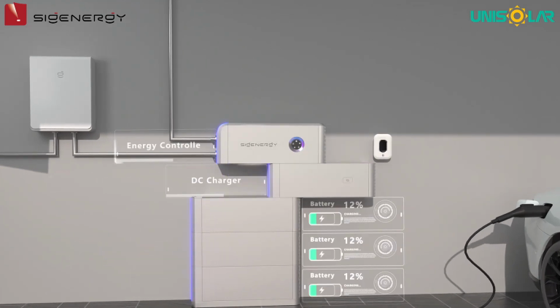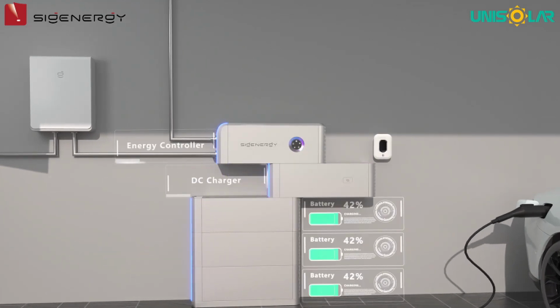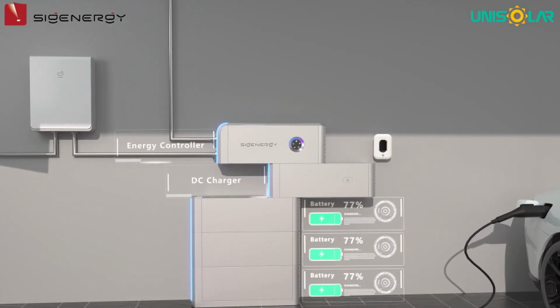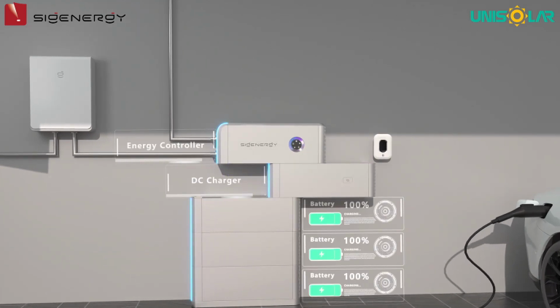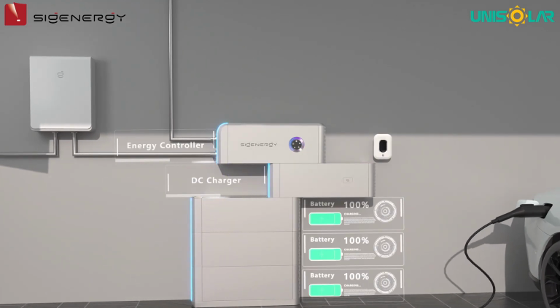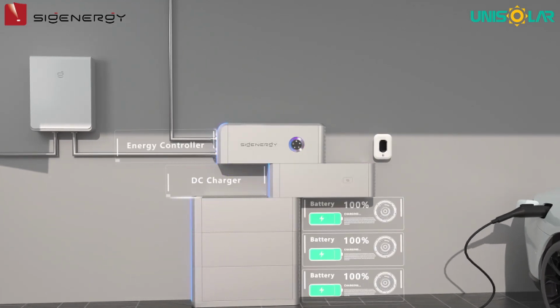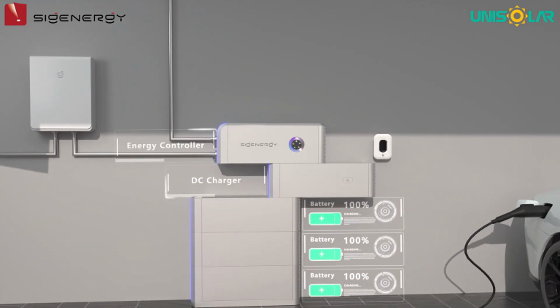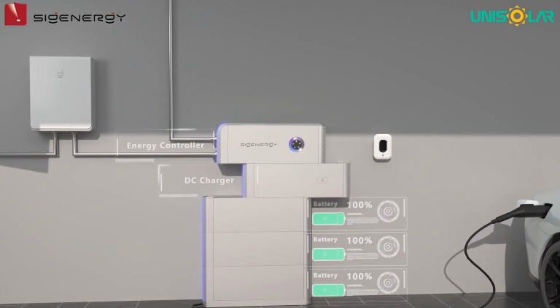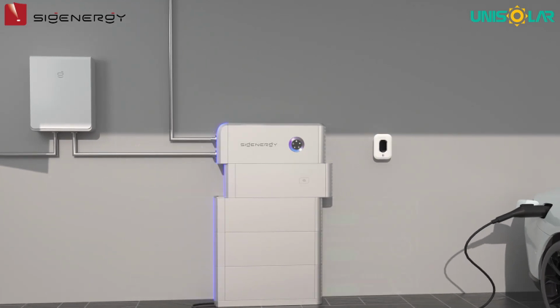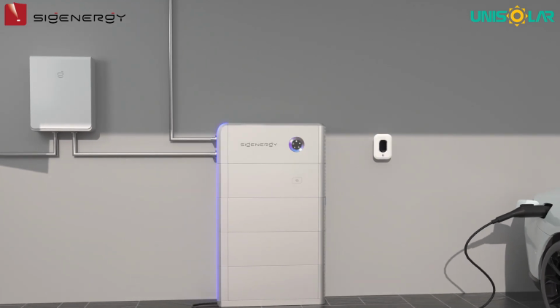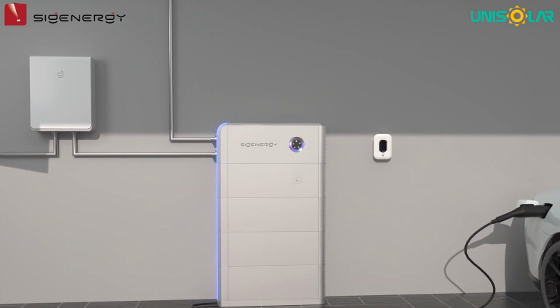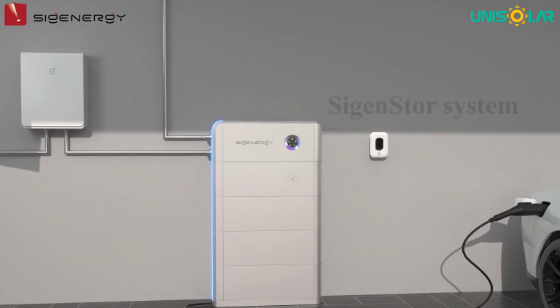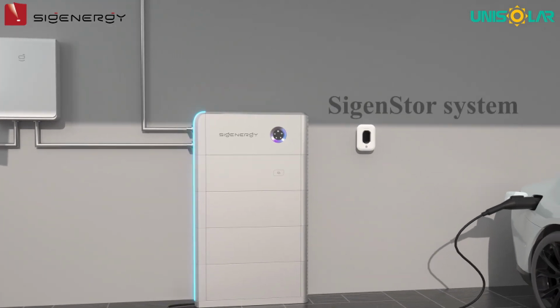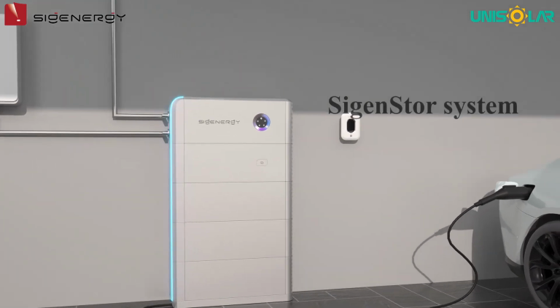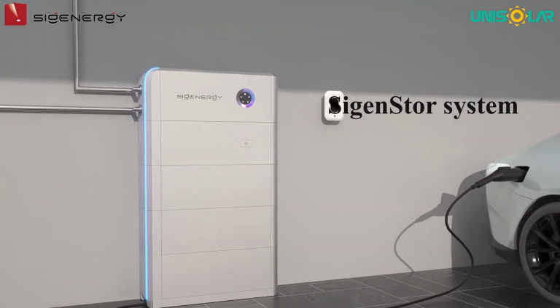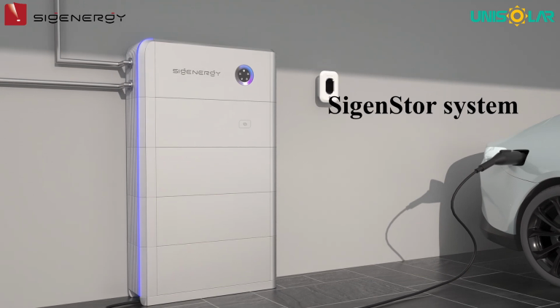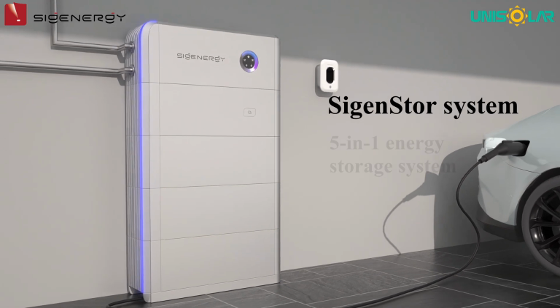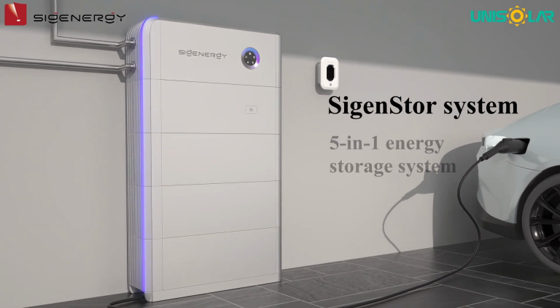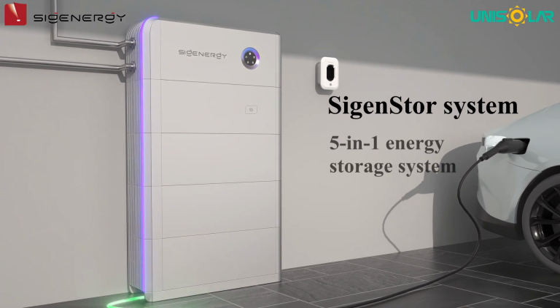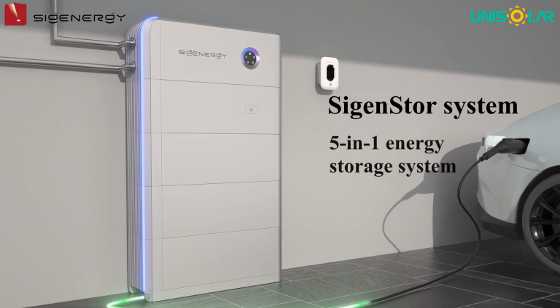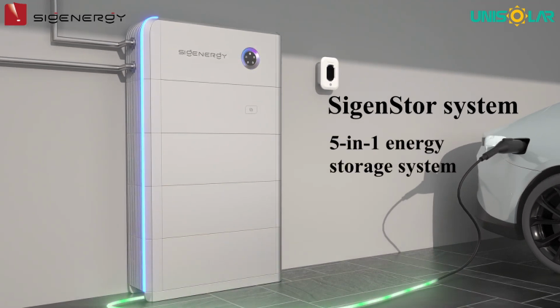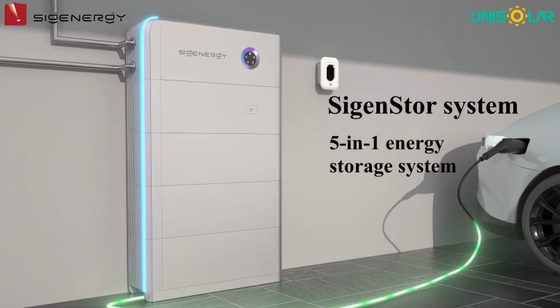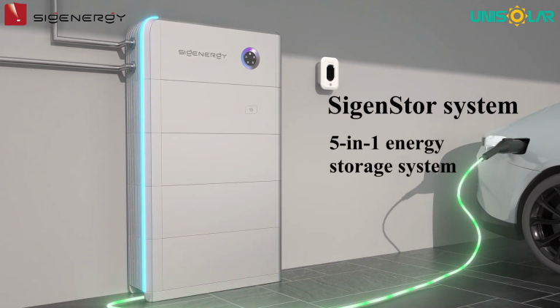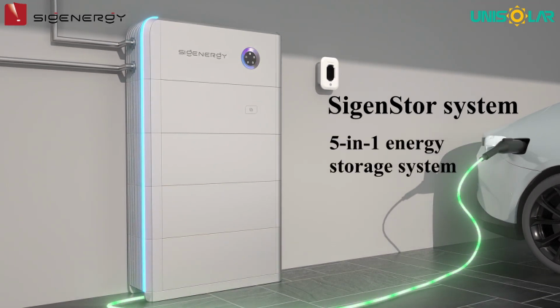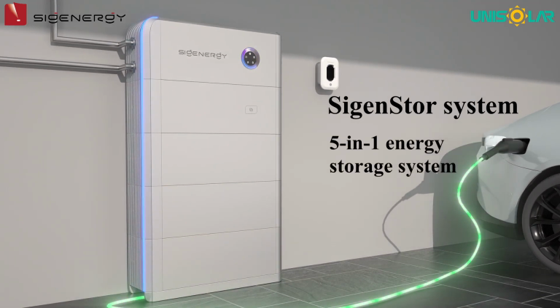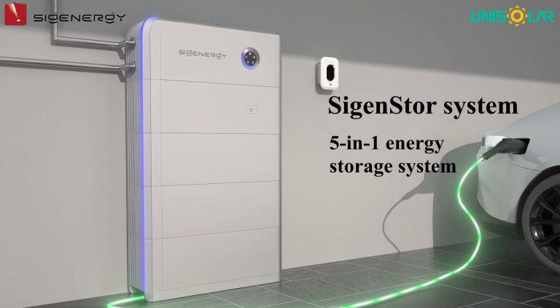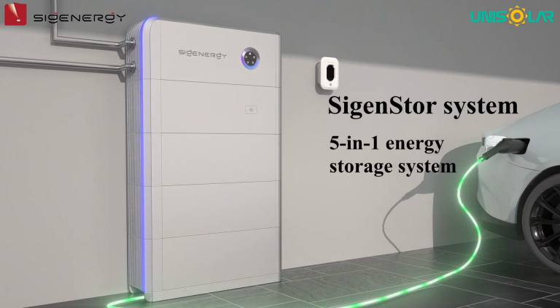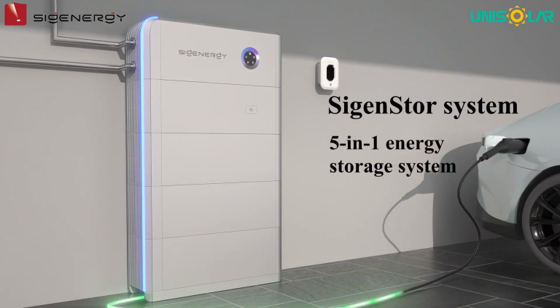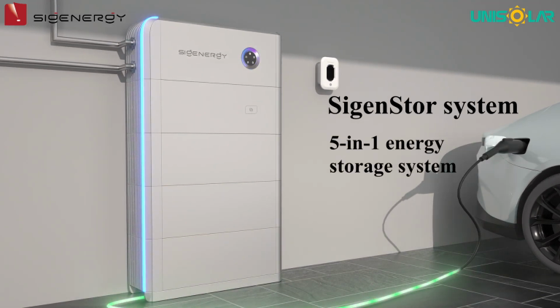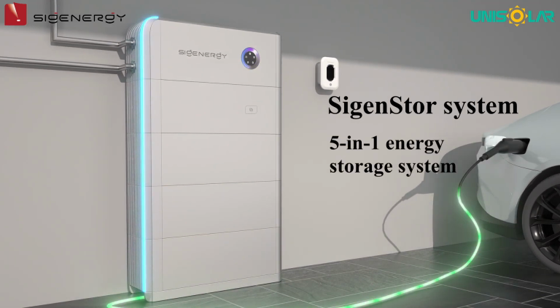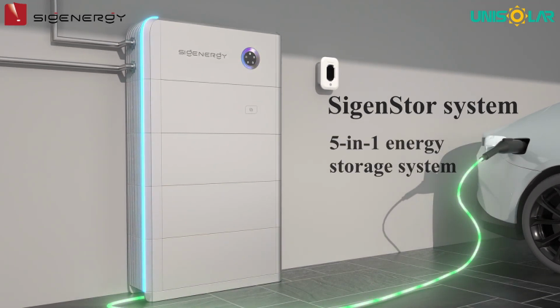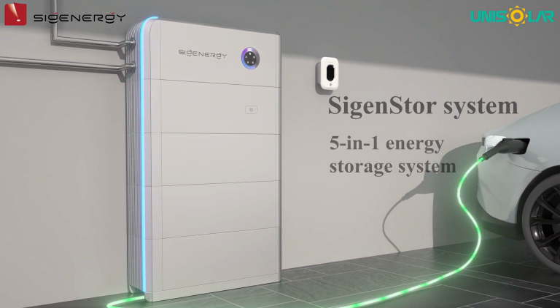The SIGENERGY solution set includes, firstly, the SIGEN Store system, considered a 5-in-1 energy storage system.